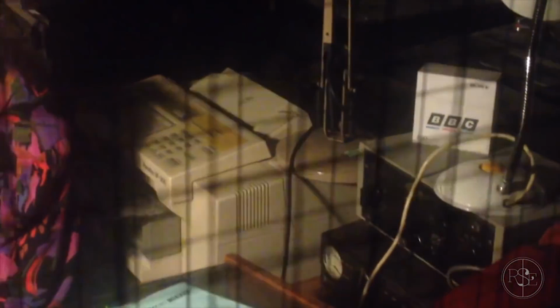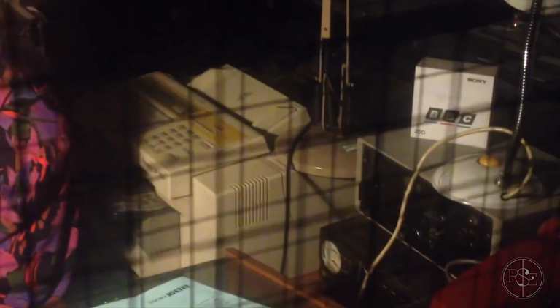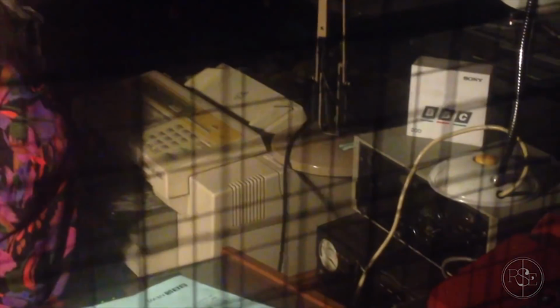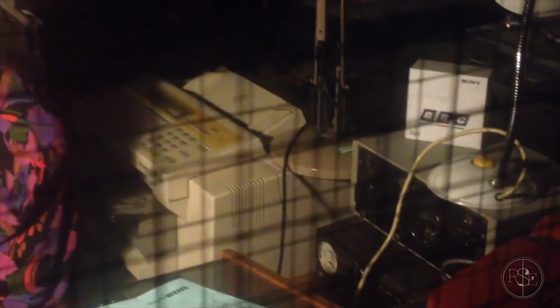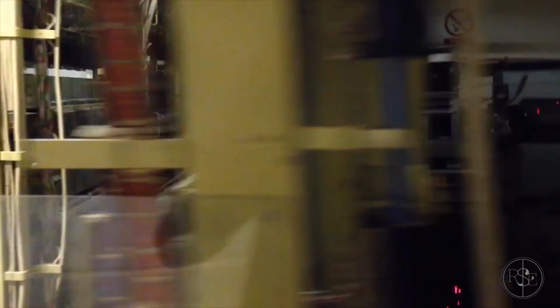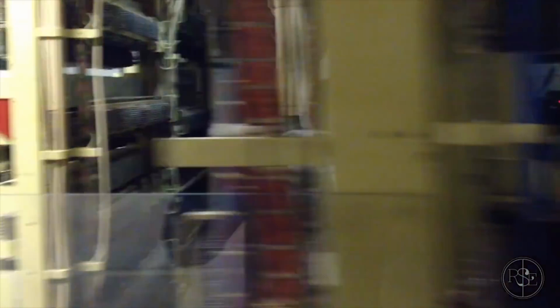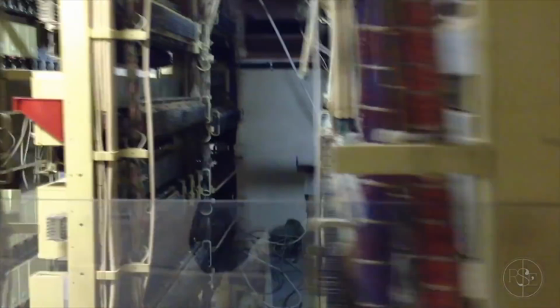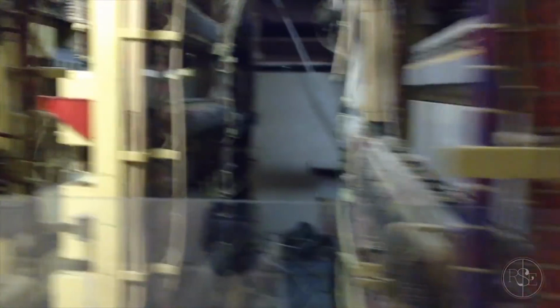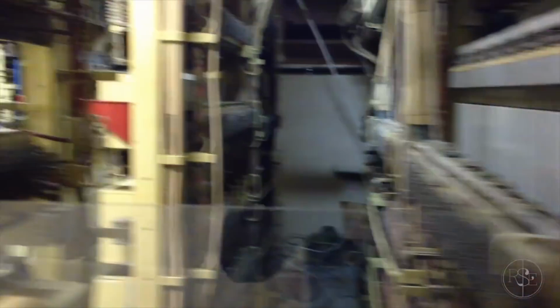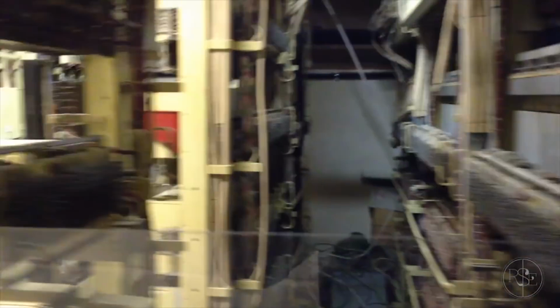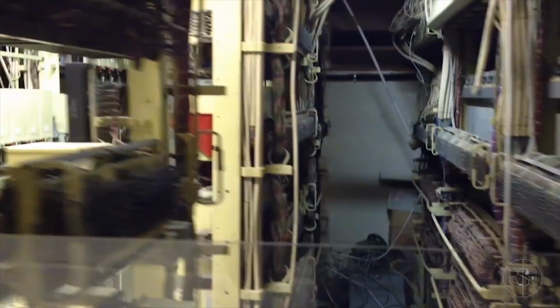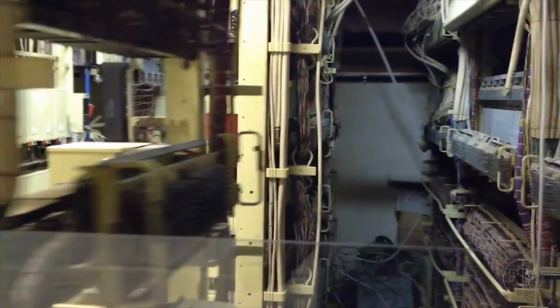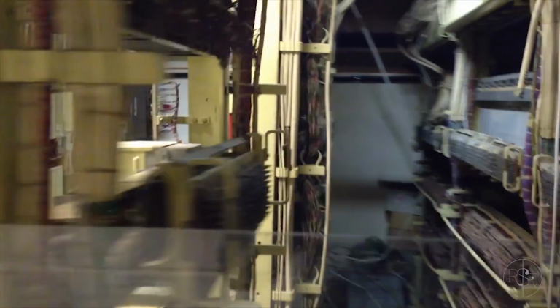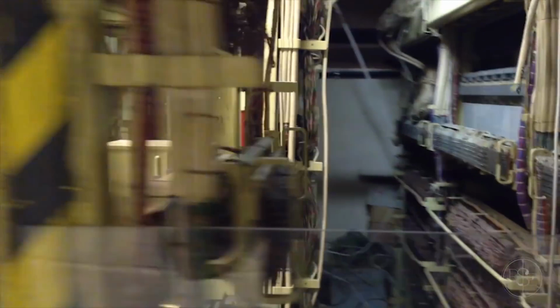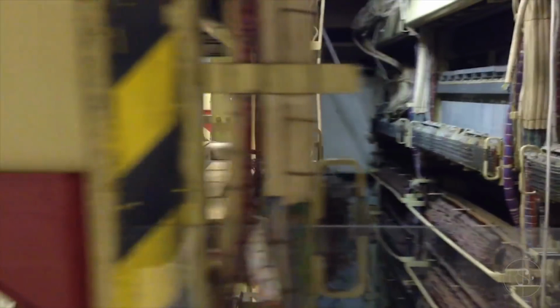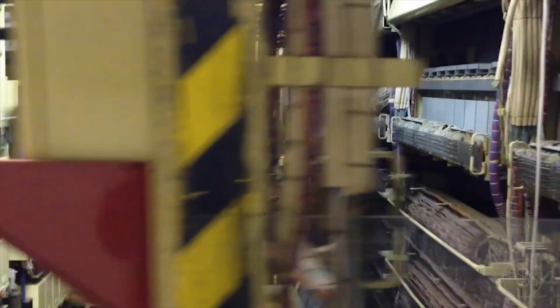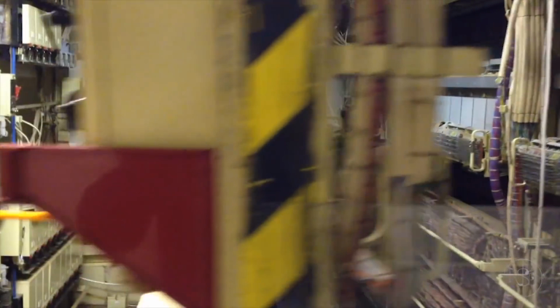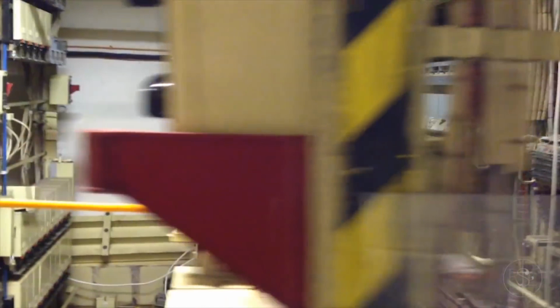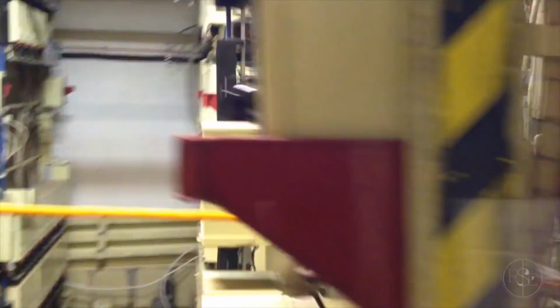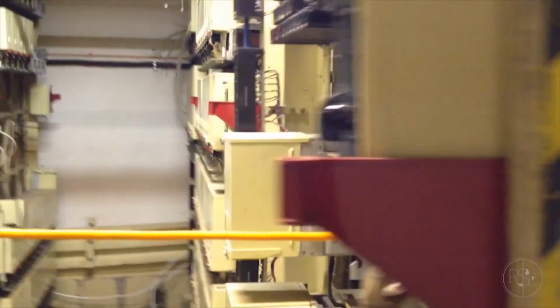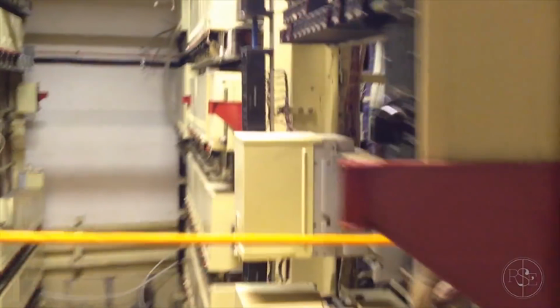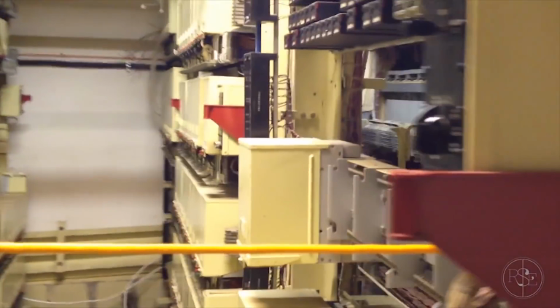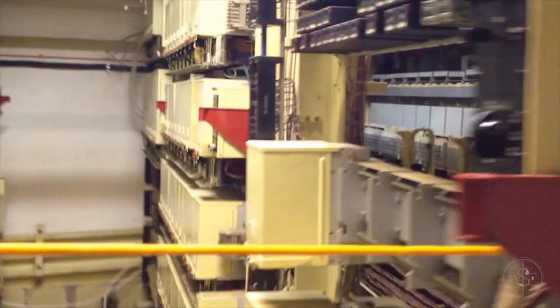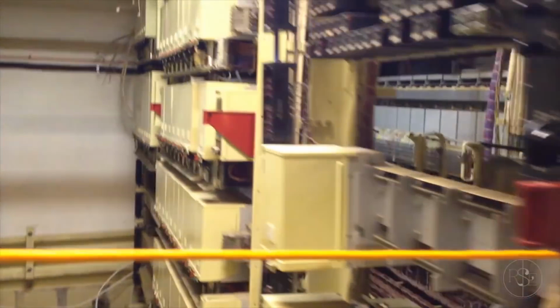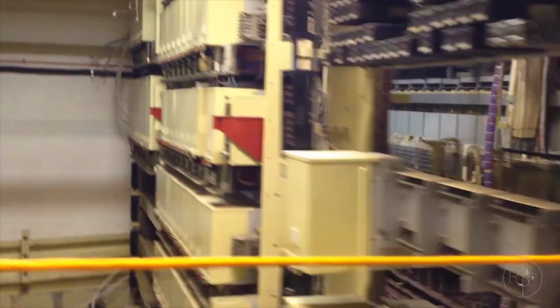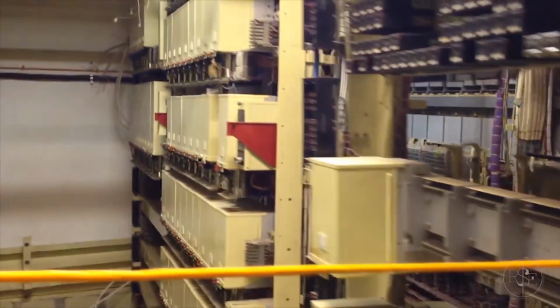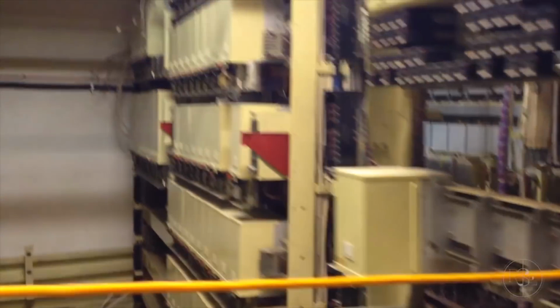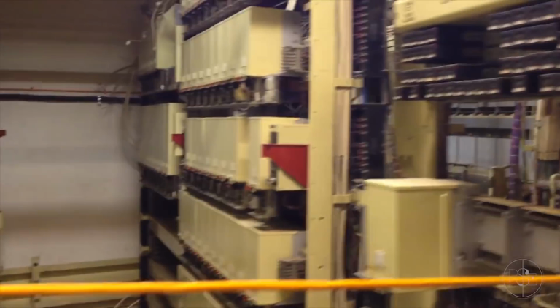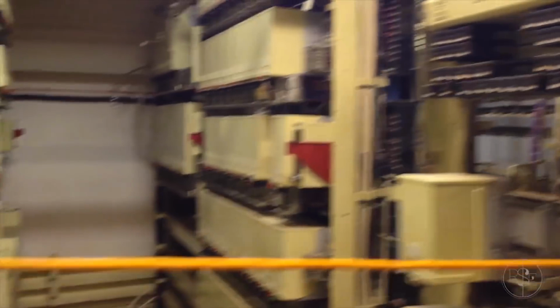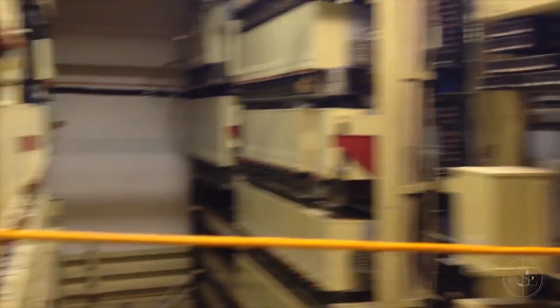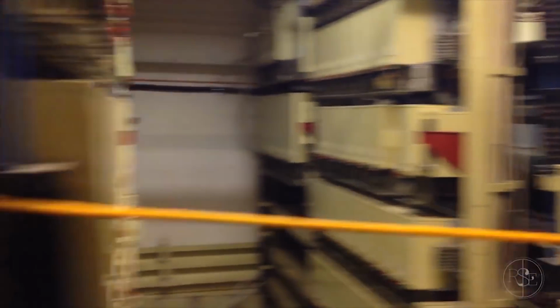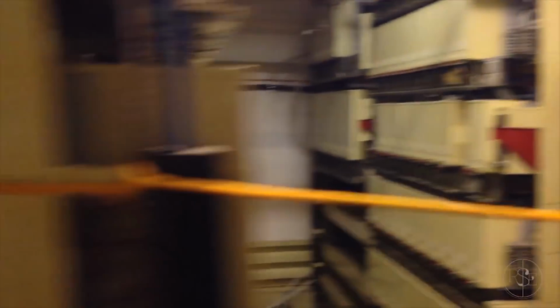Here's the computer mainframe running the whole operation.